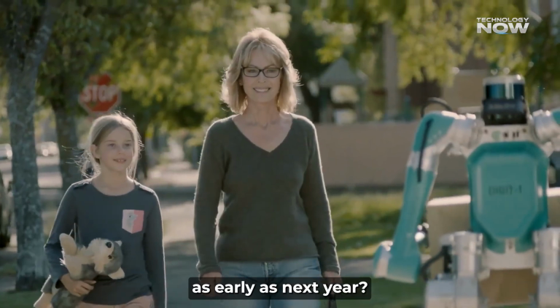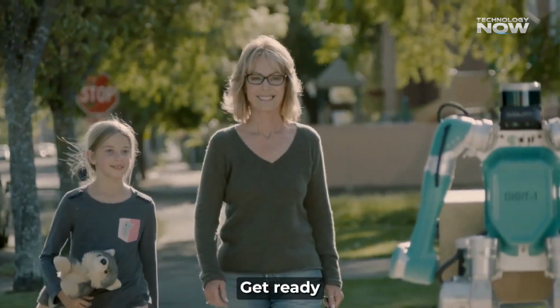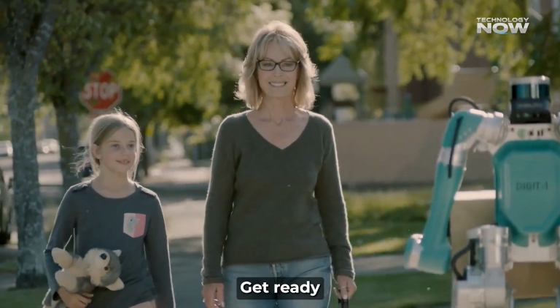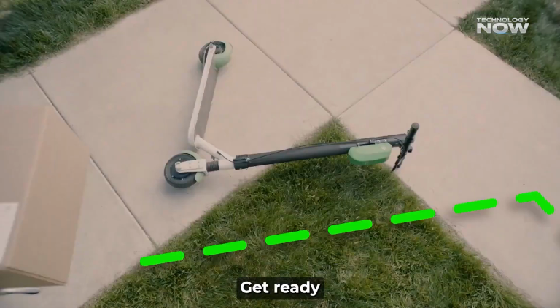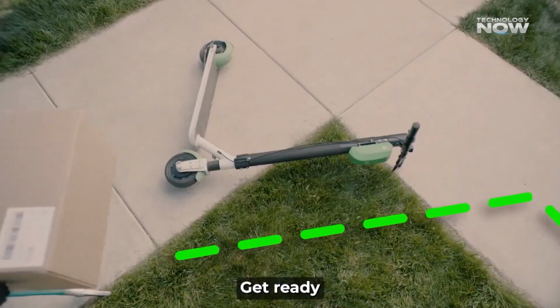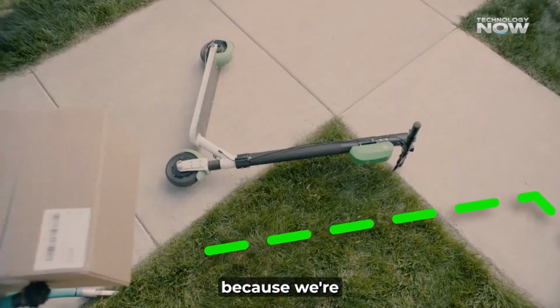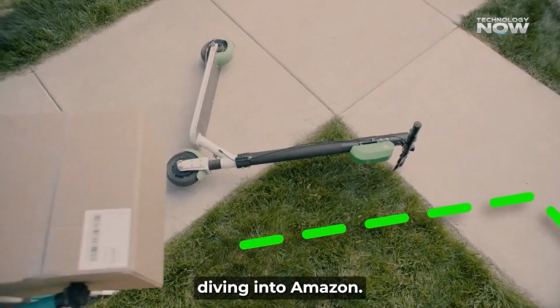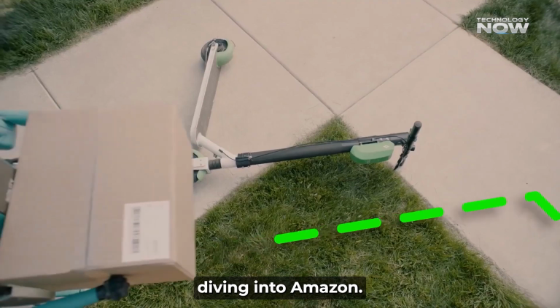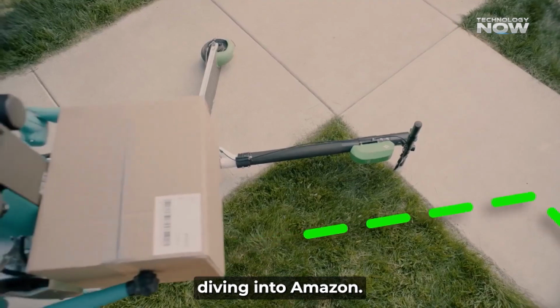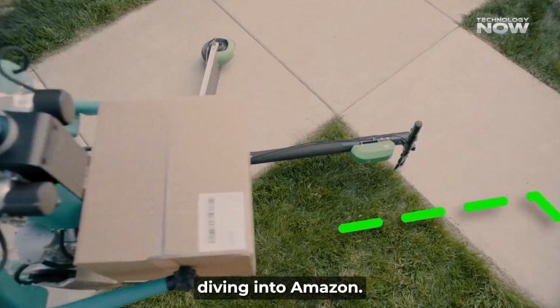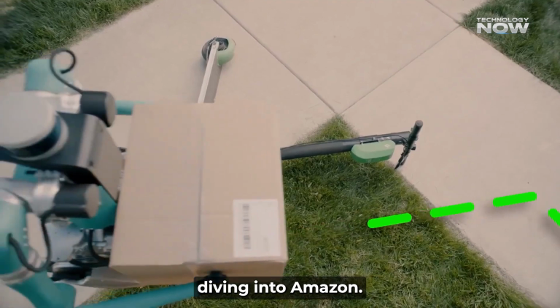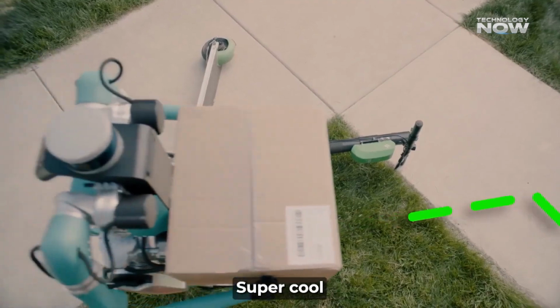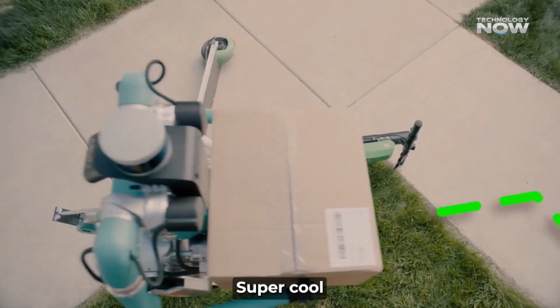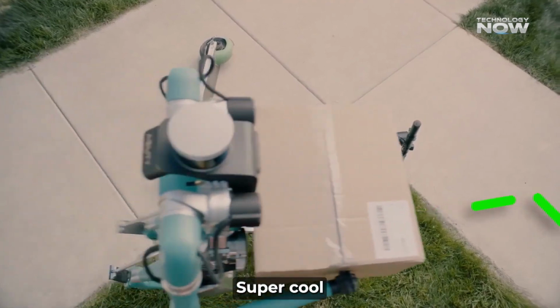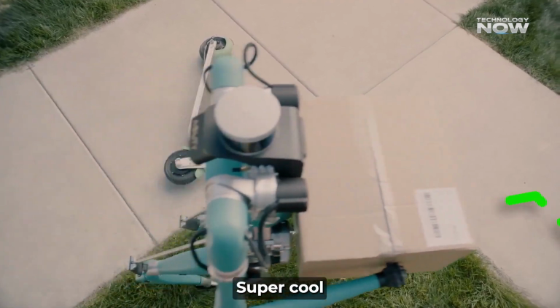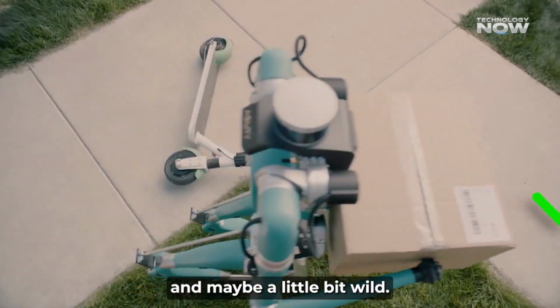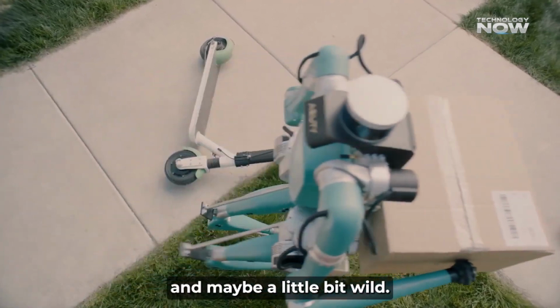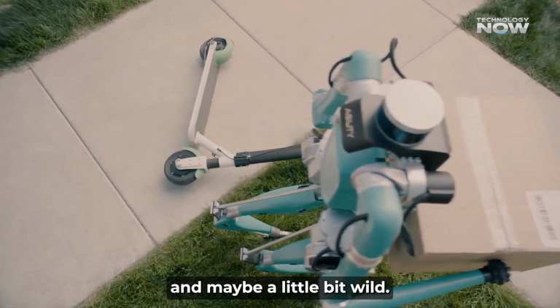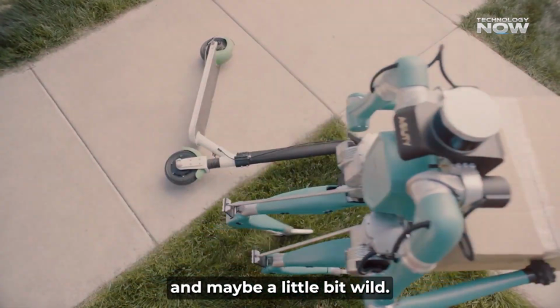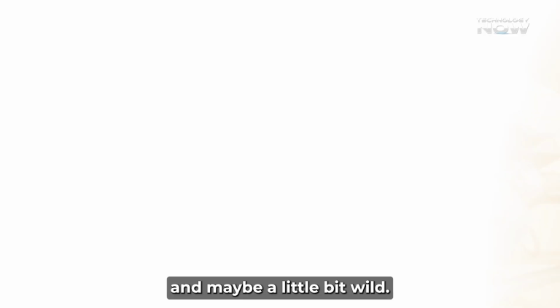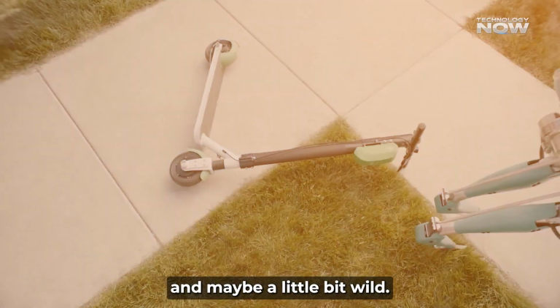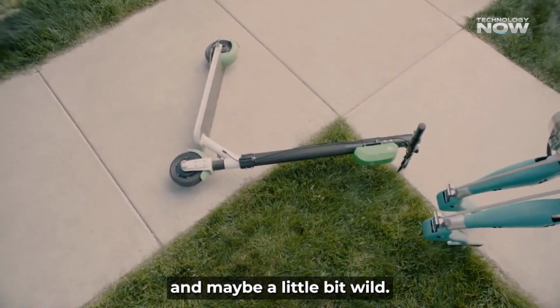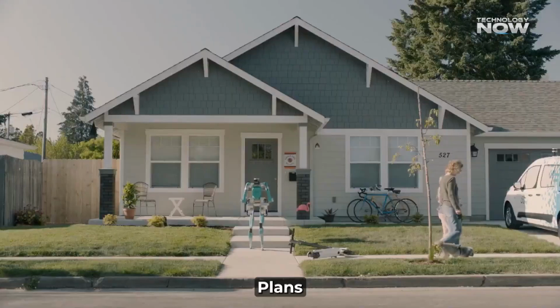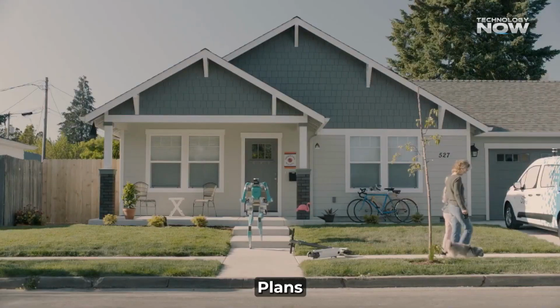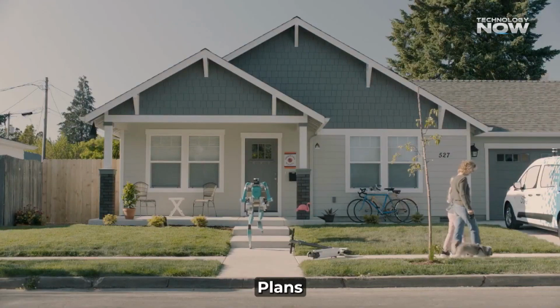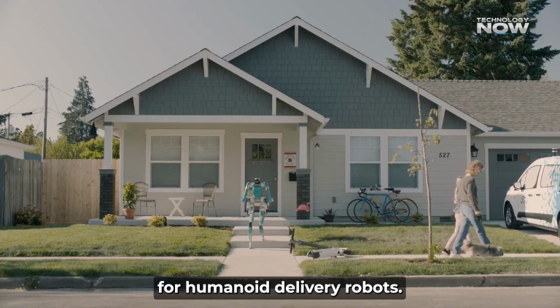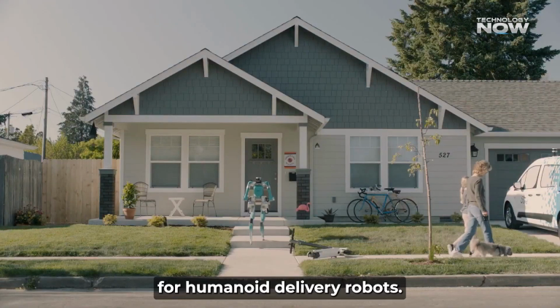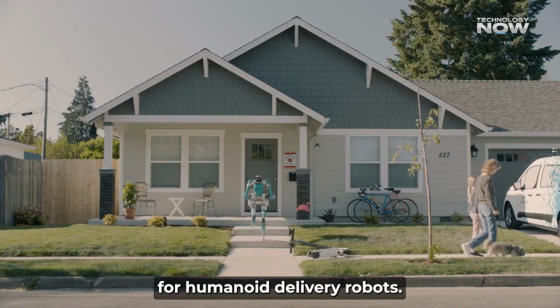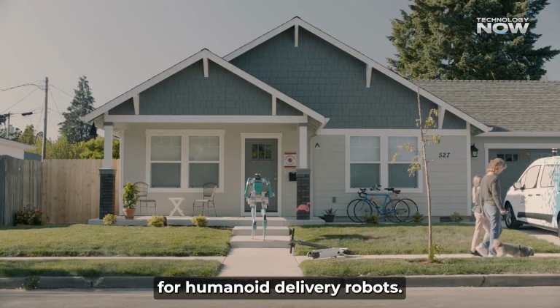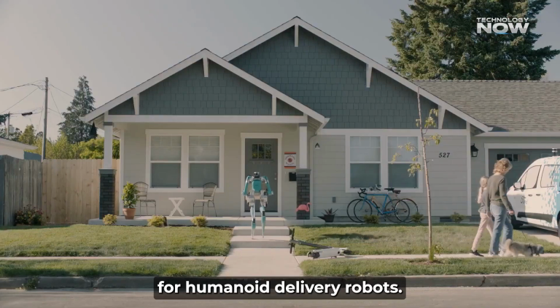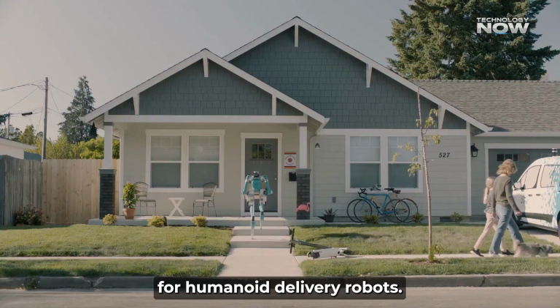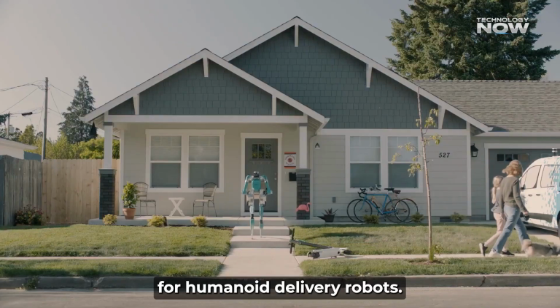Get ready, because we're diving into Amazon's super cool — and maybe a little bit wild — plans for humanoid delivery robots.